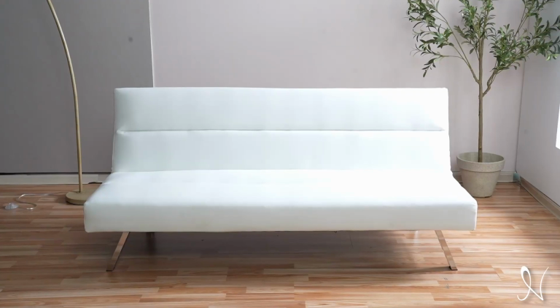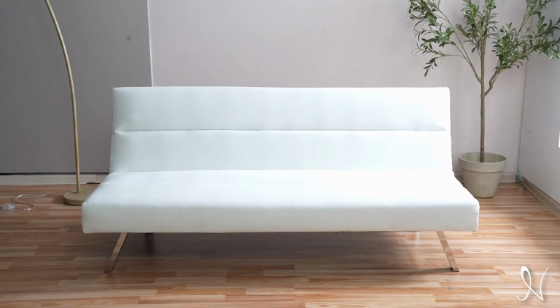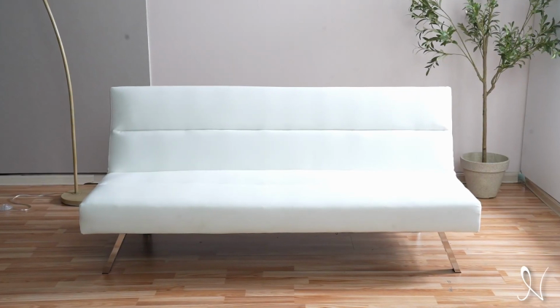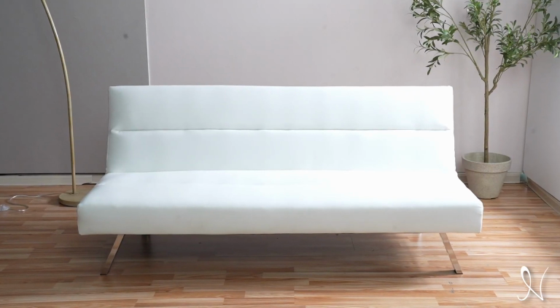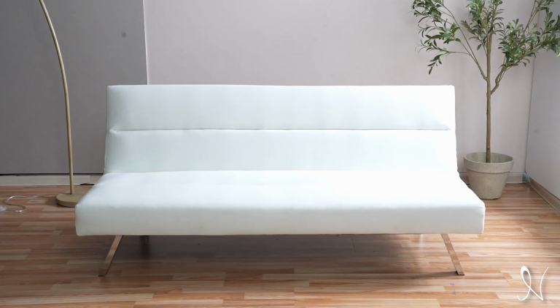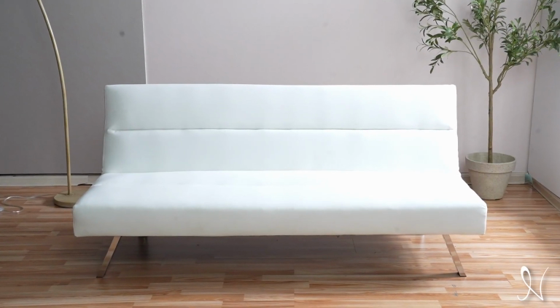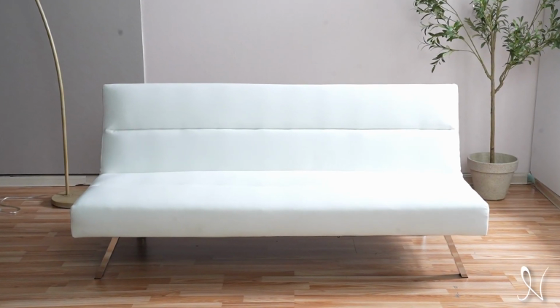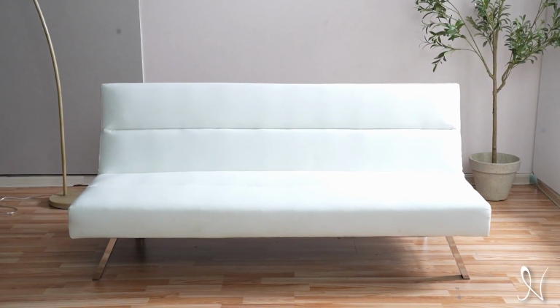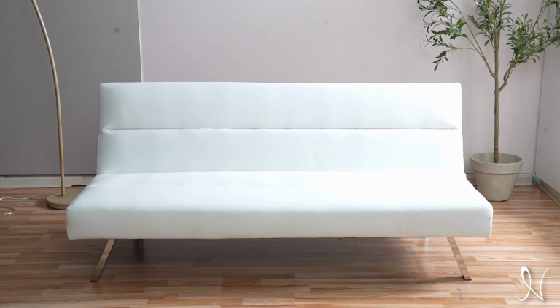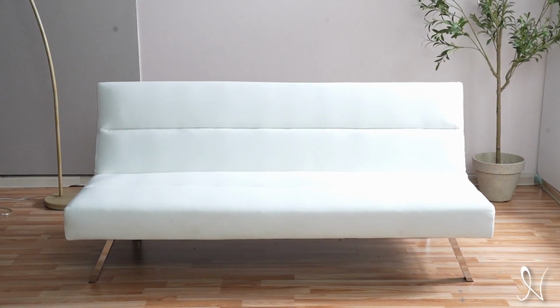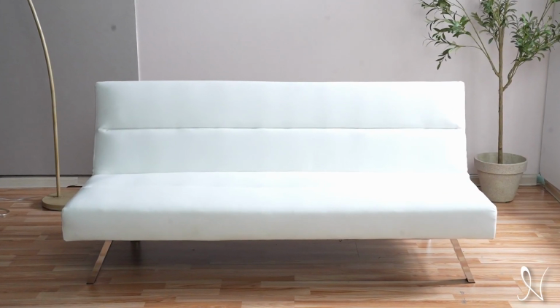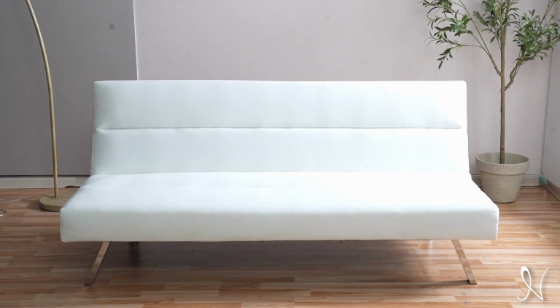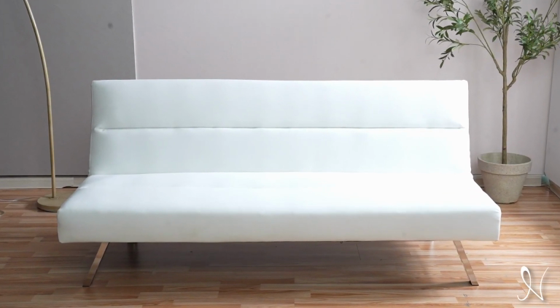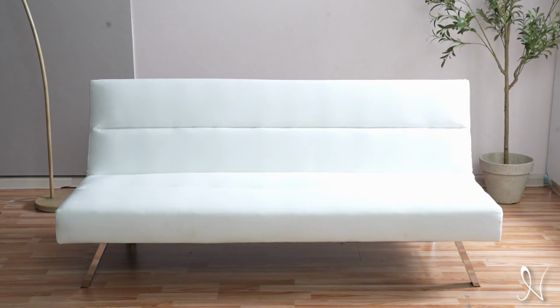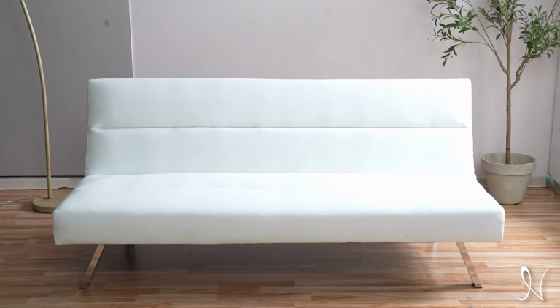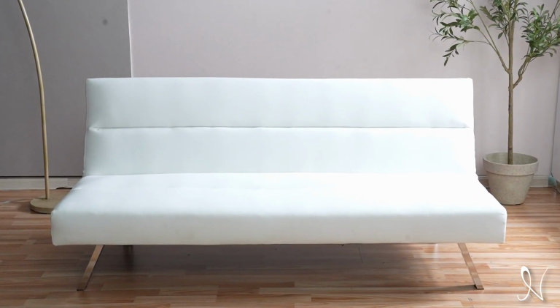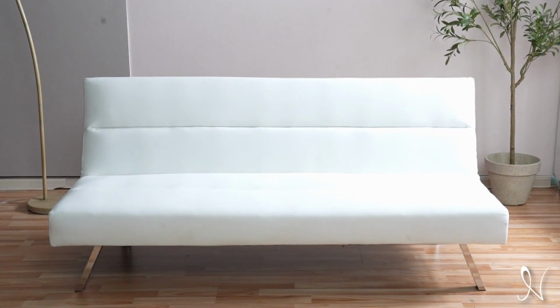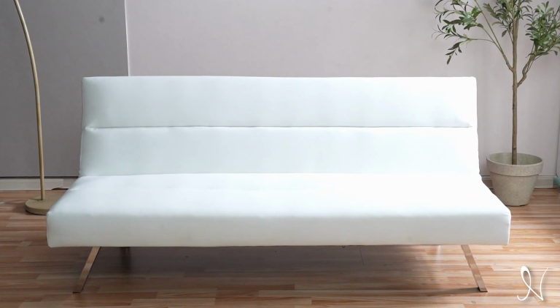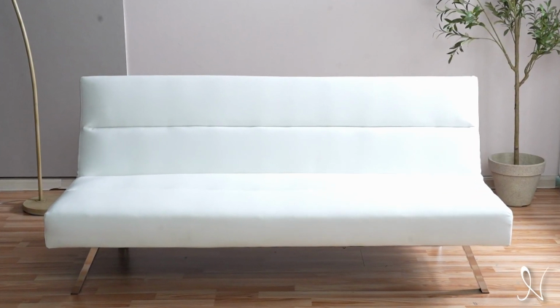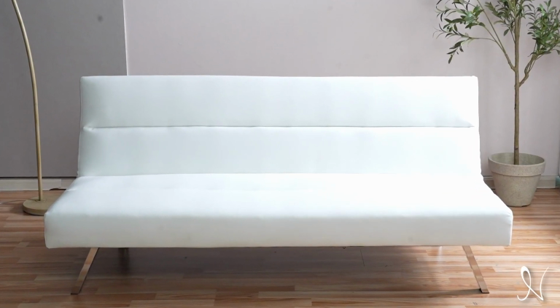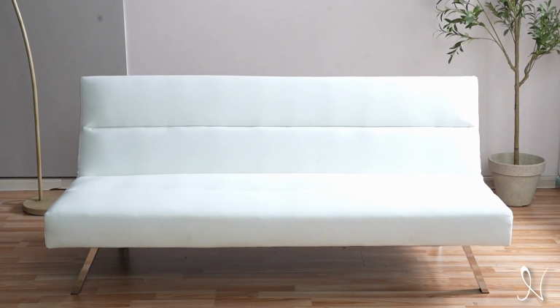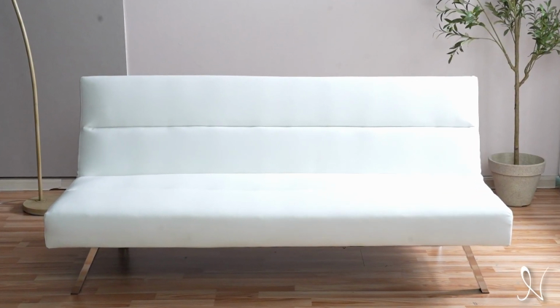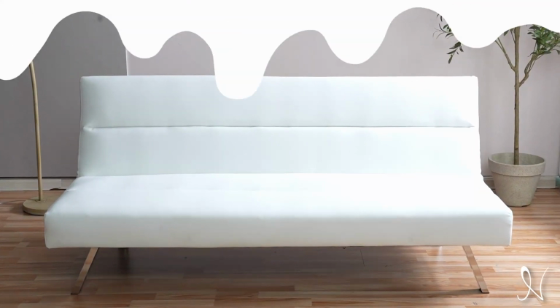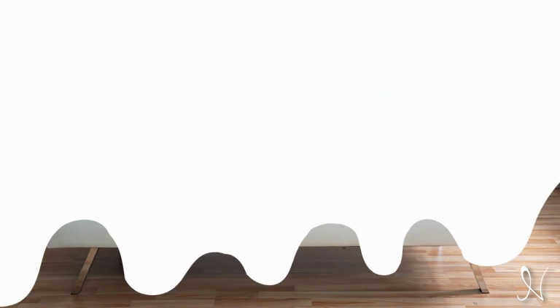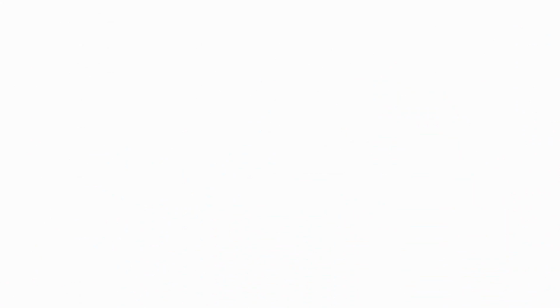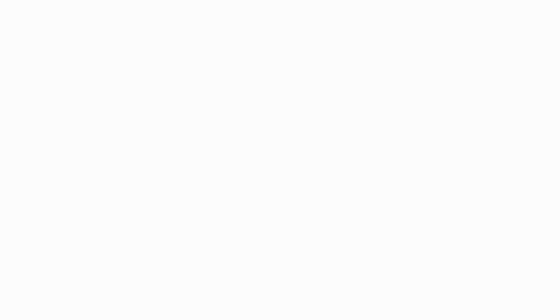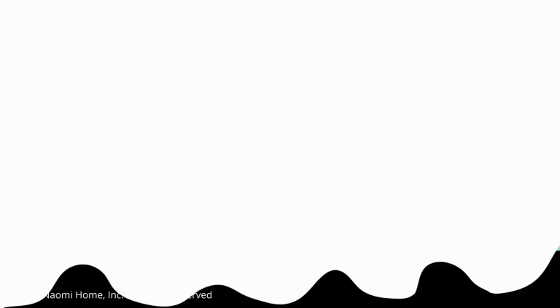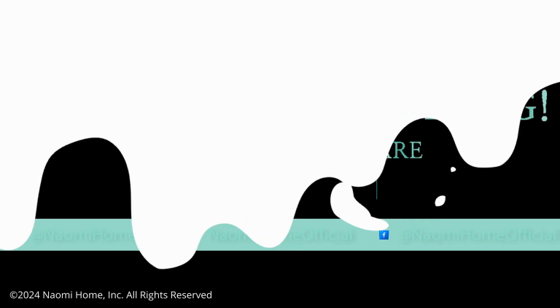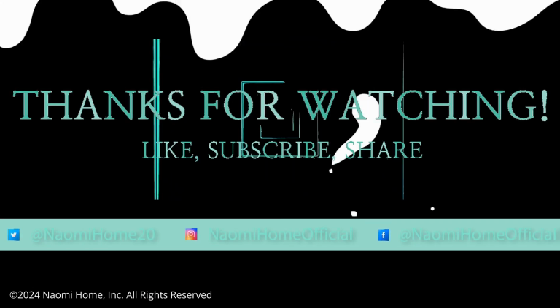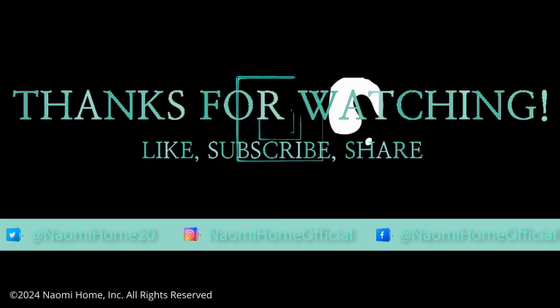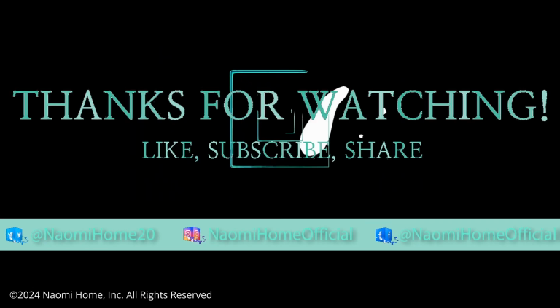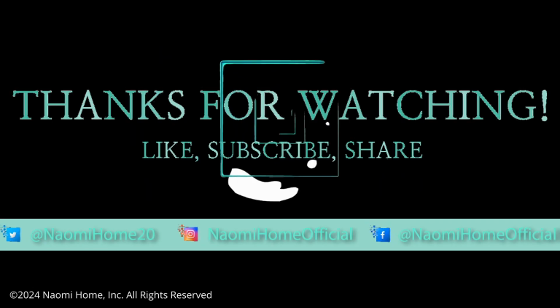And there you have it, your Zoe Futon Sofa Bed is complete and ready for use. Thanks for watching.